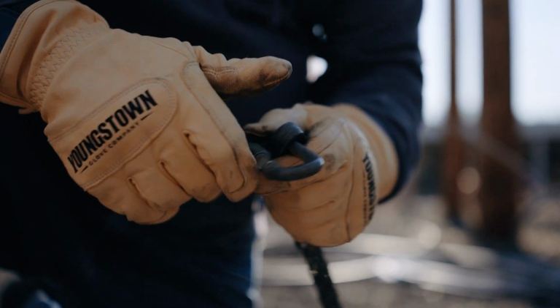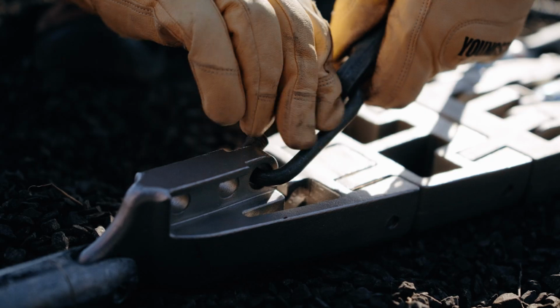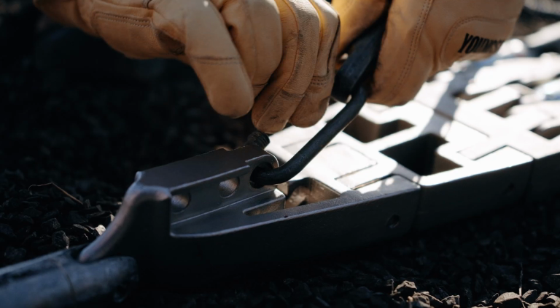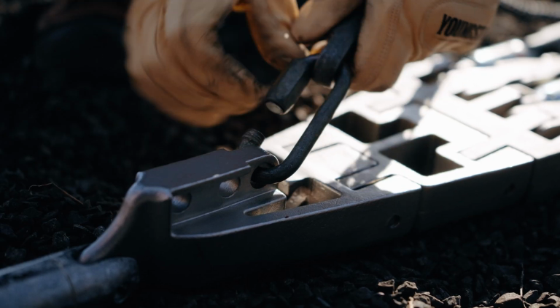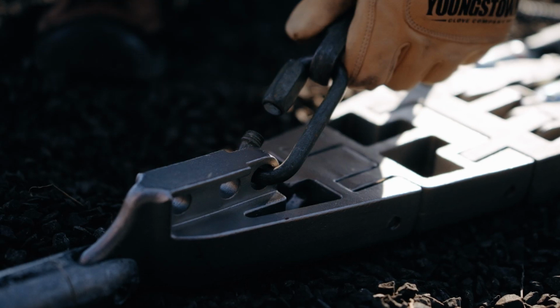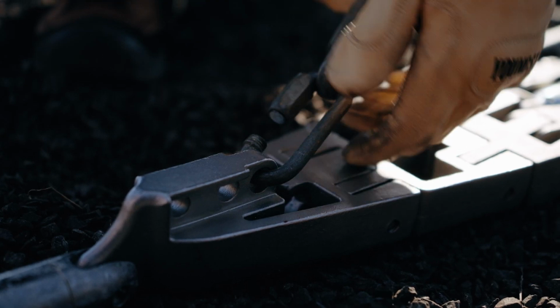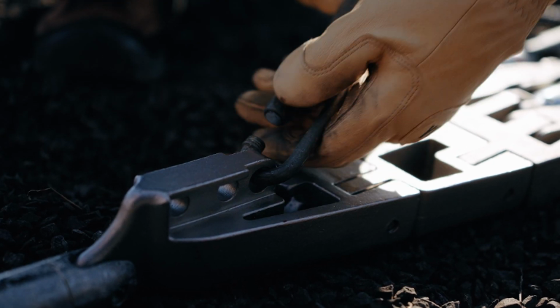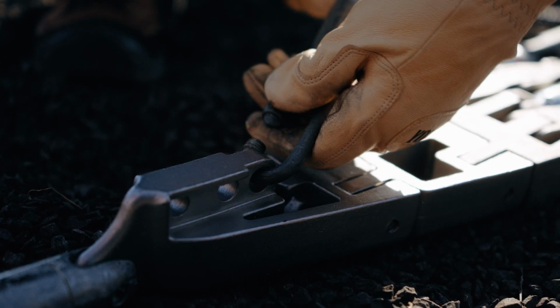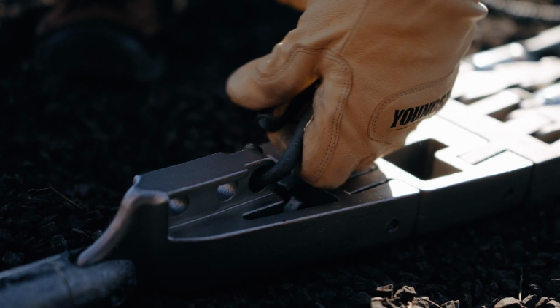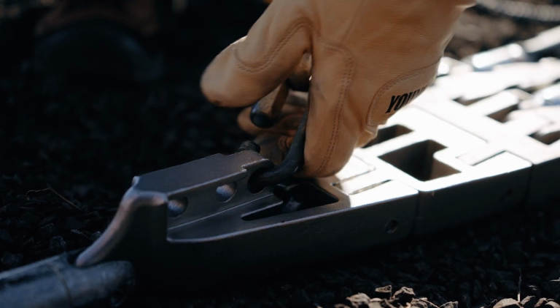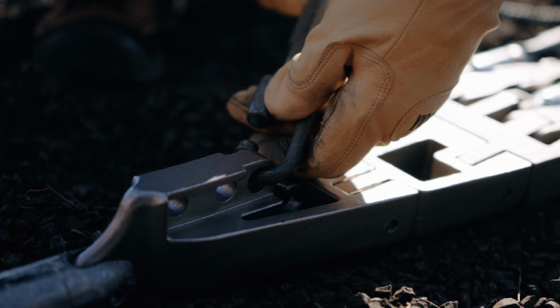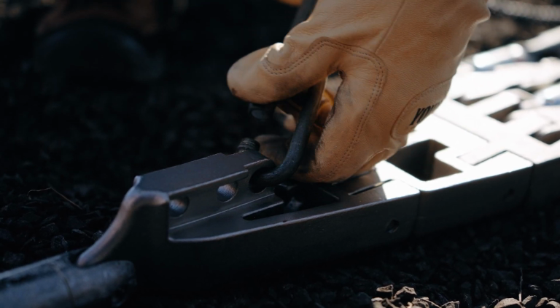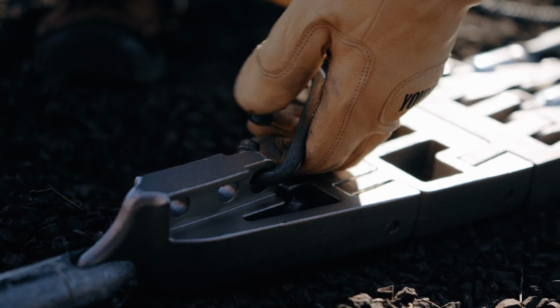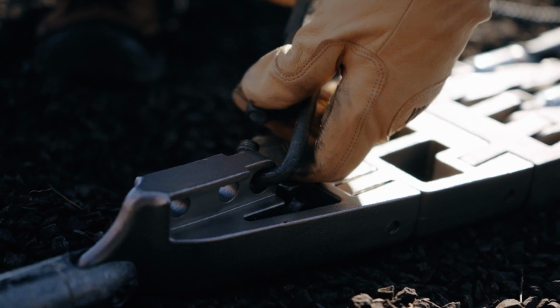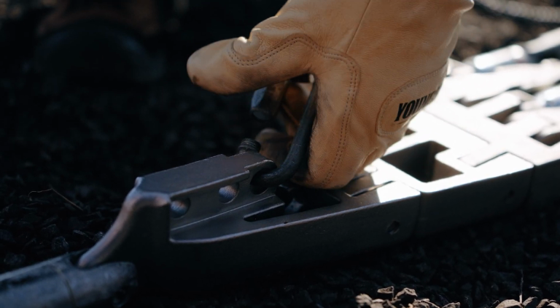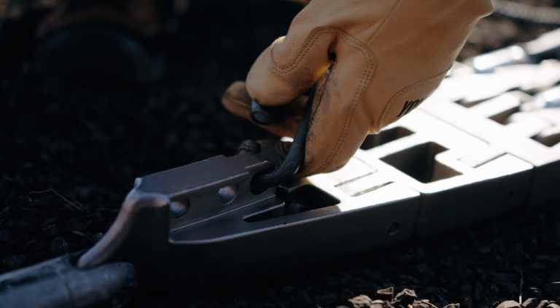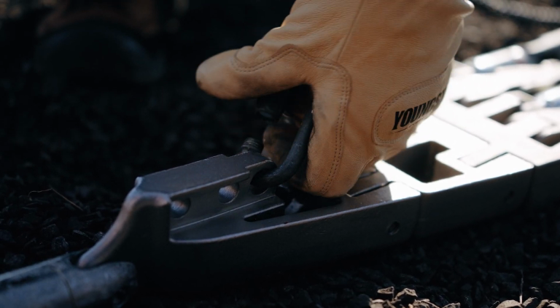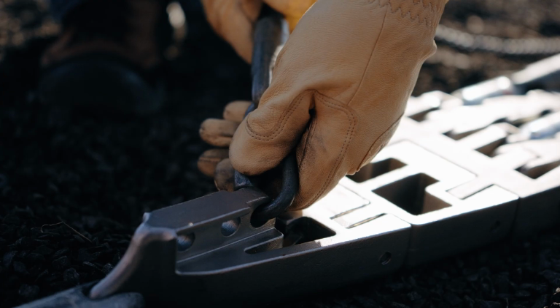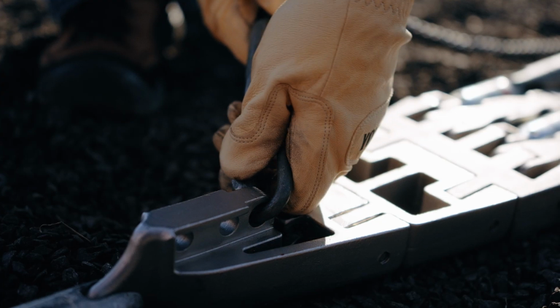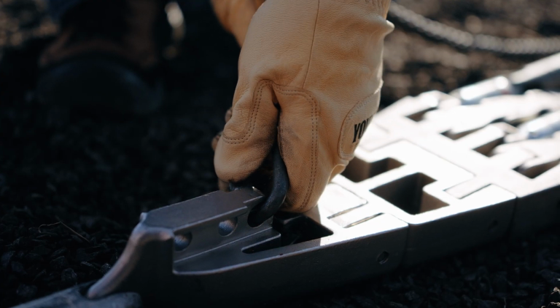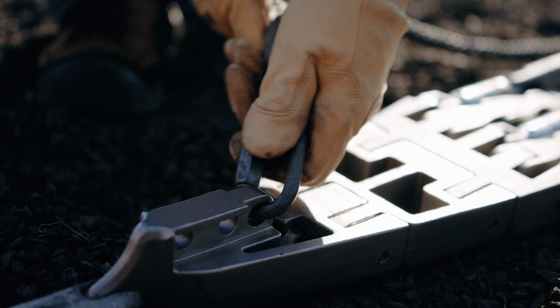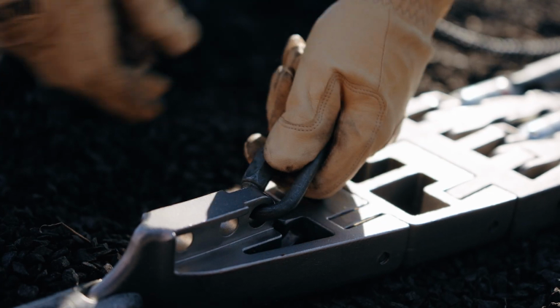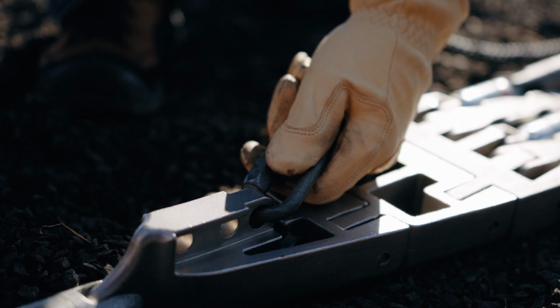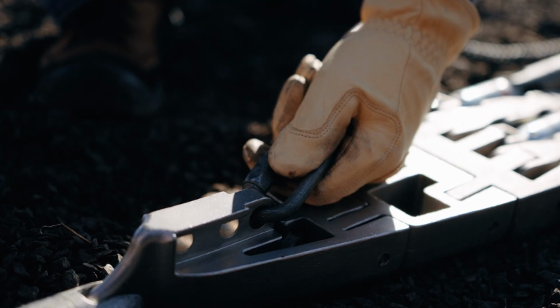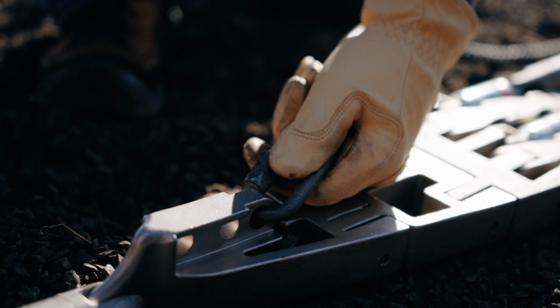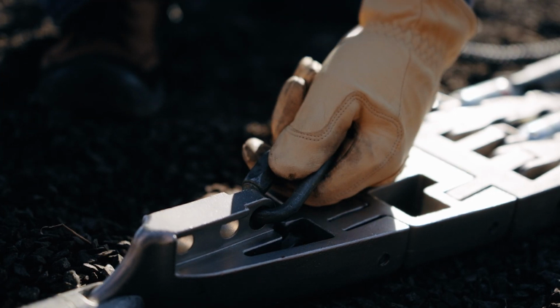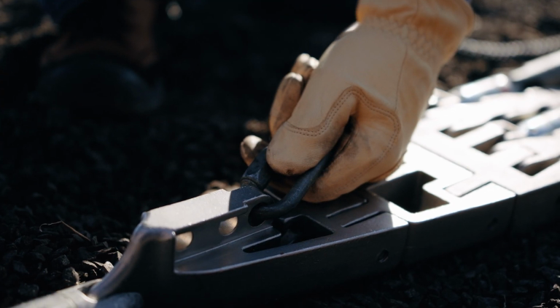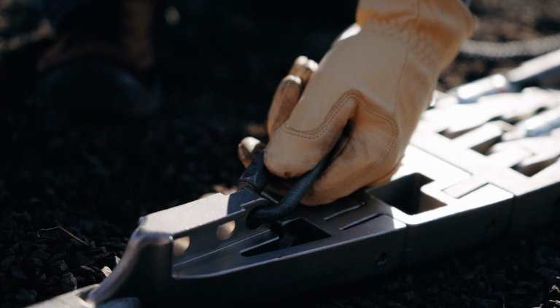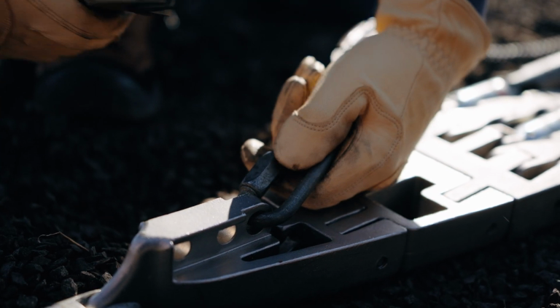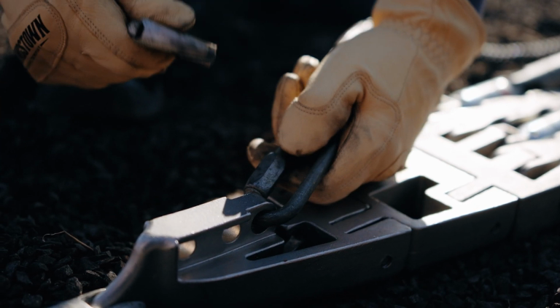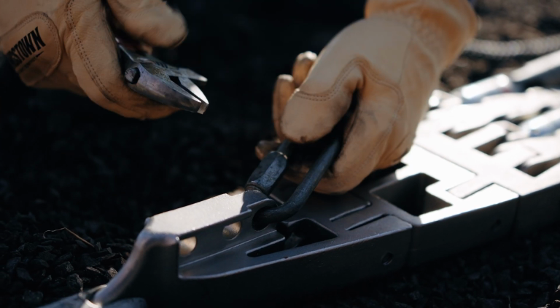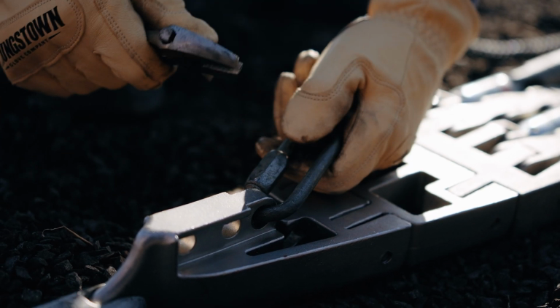Attach the three covered conductors and the second messenger to the specially designed sled.